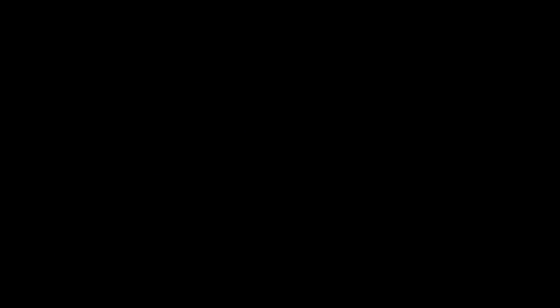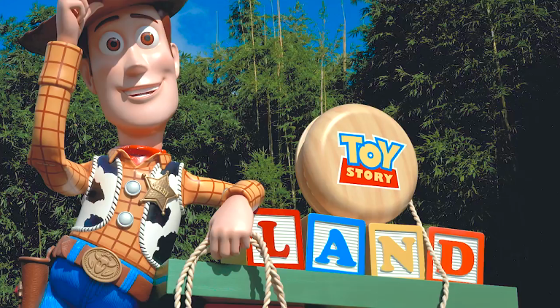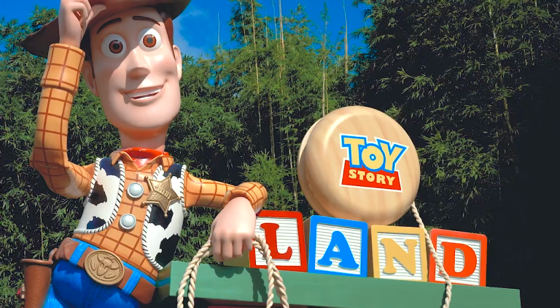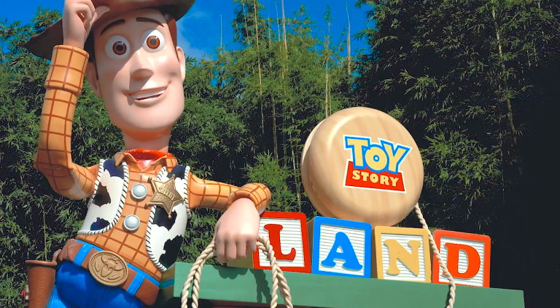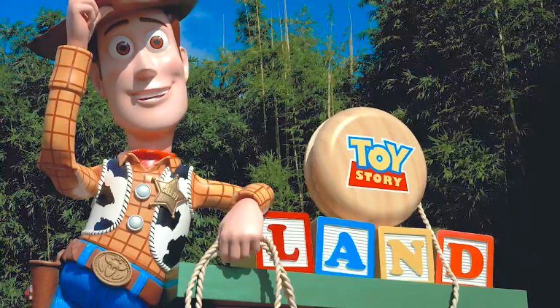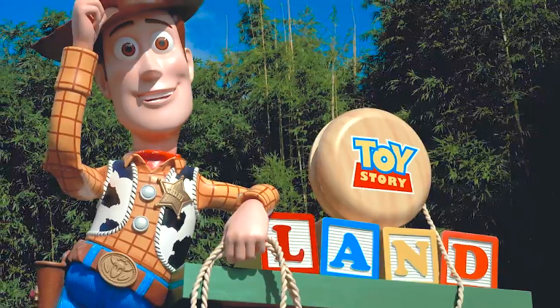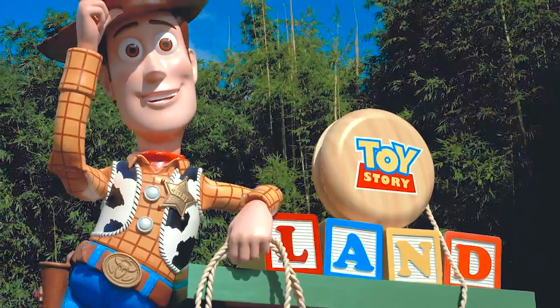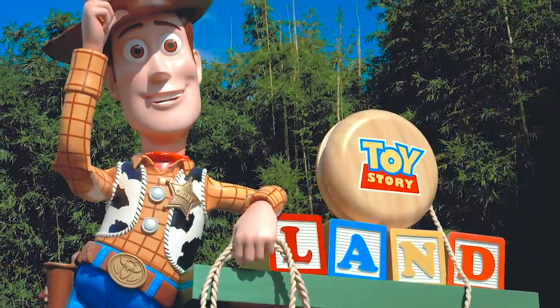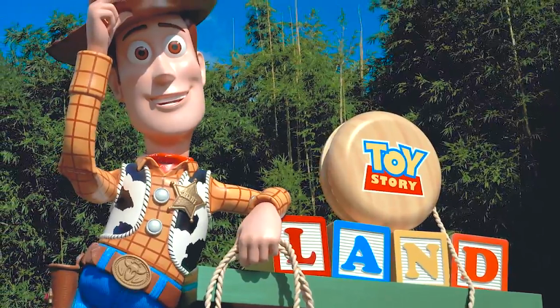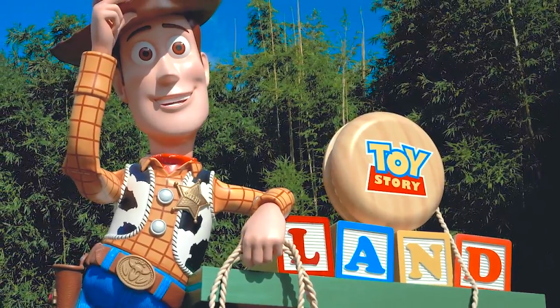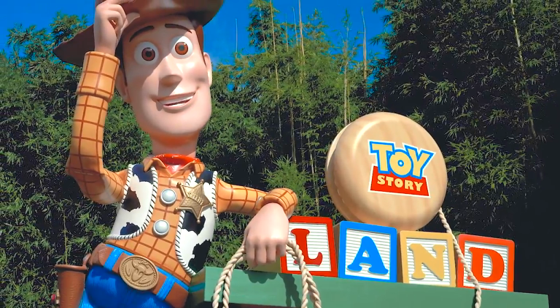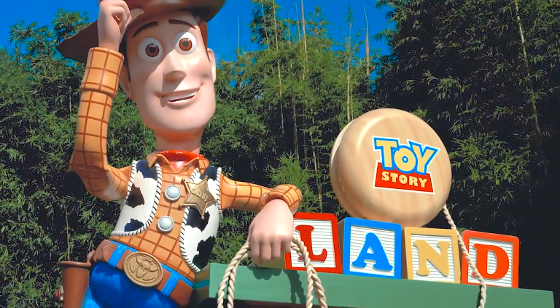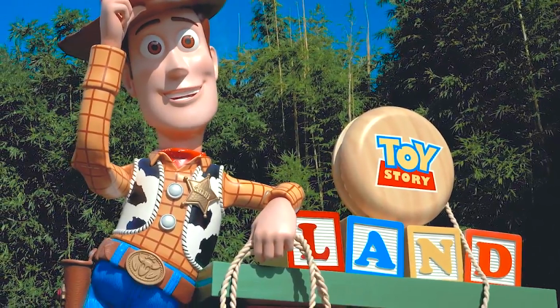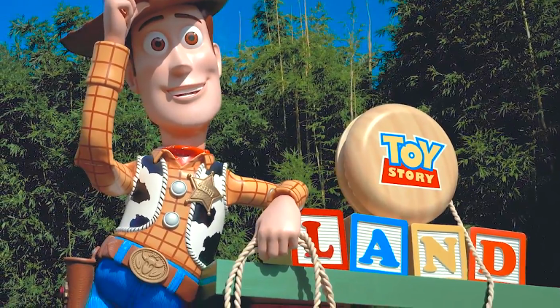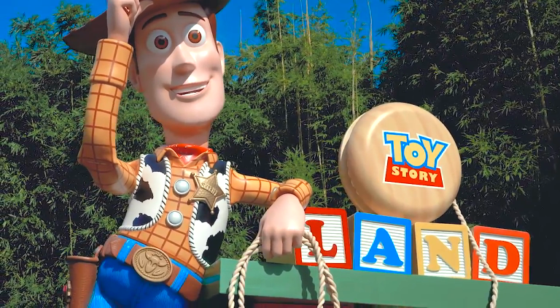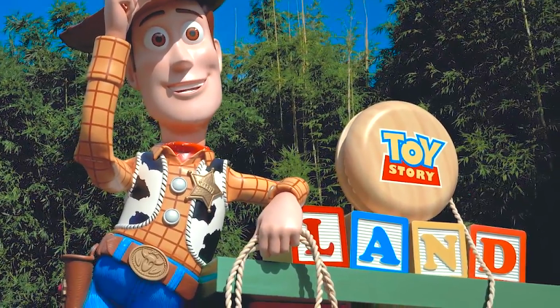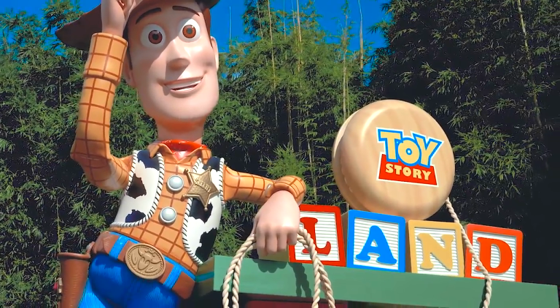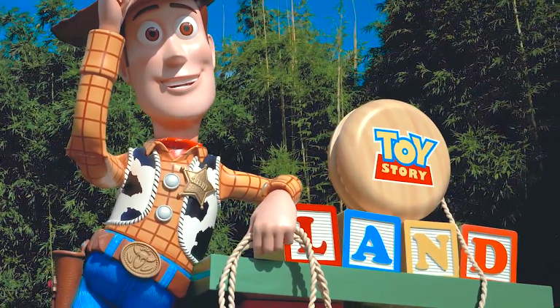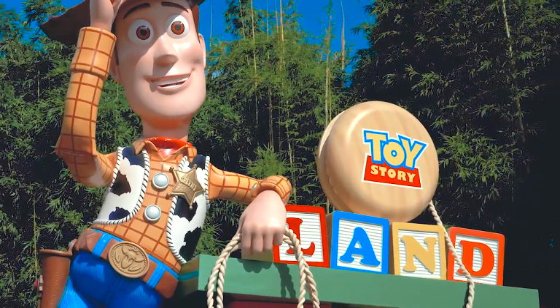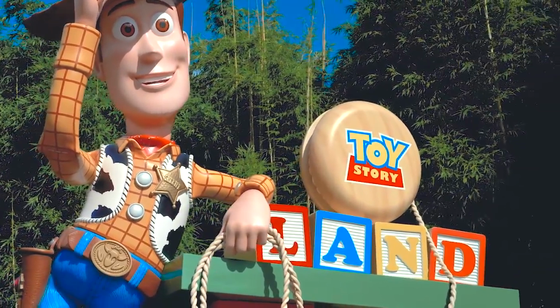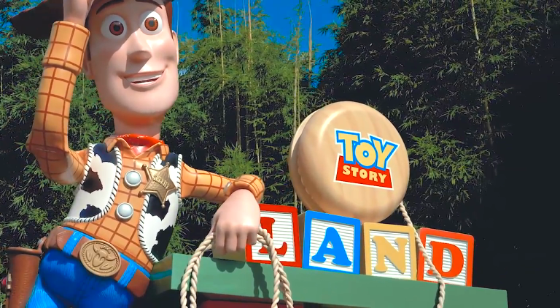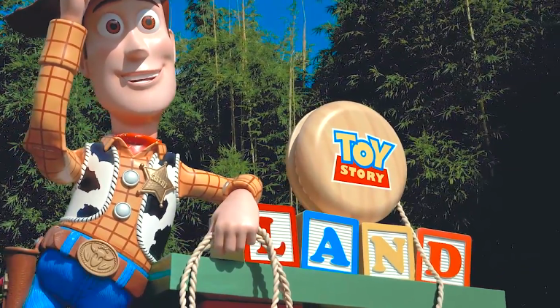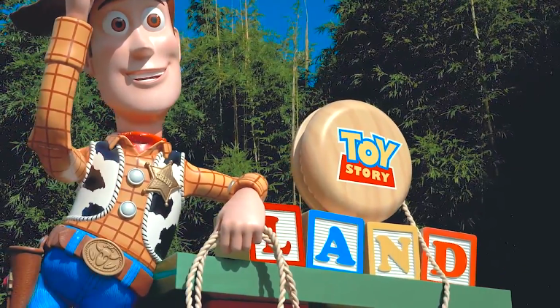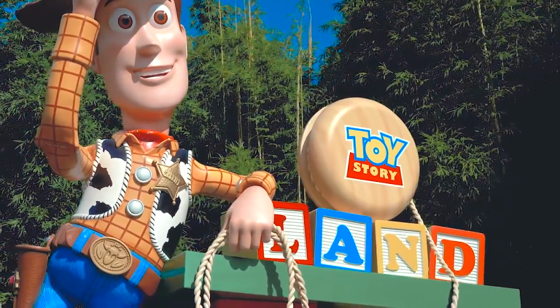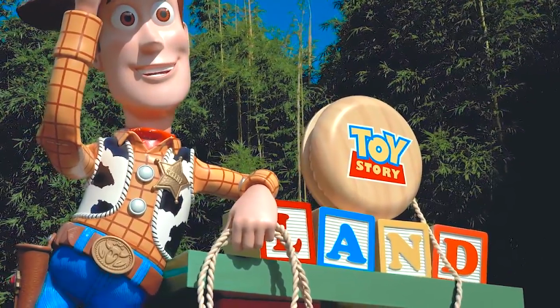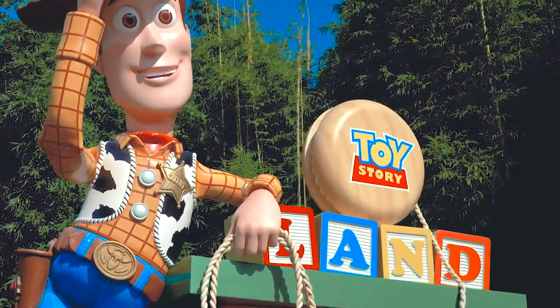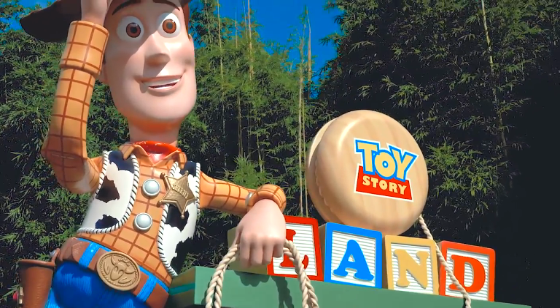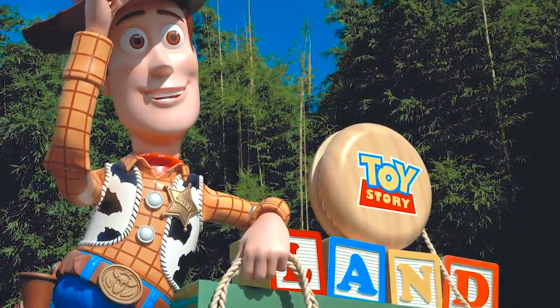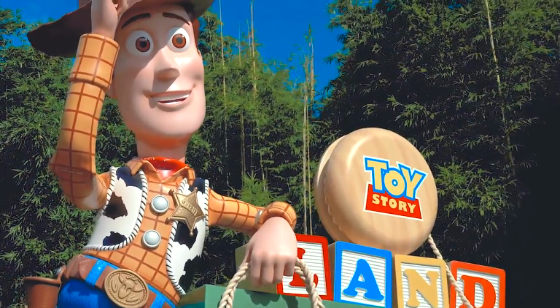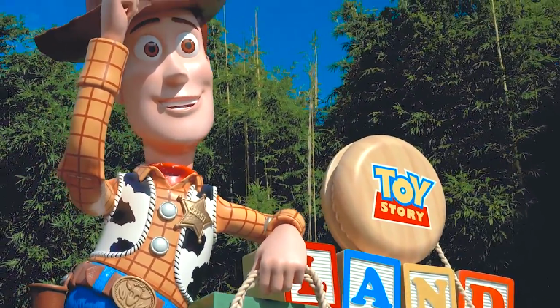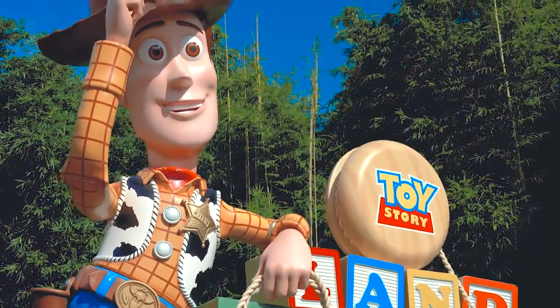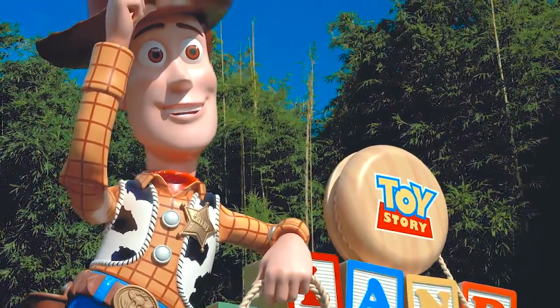Hey, I'm Sheriff Woody. Come on in. I can't wait for the rest of the toys to meet you.